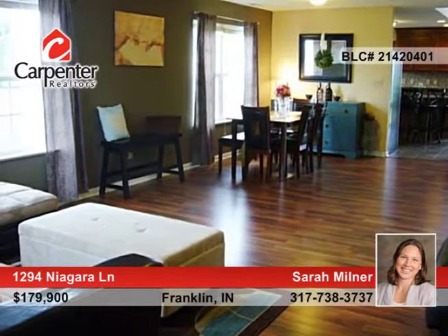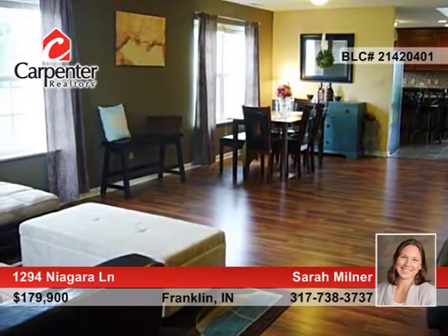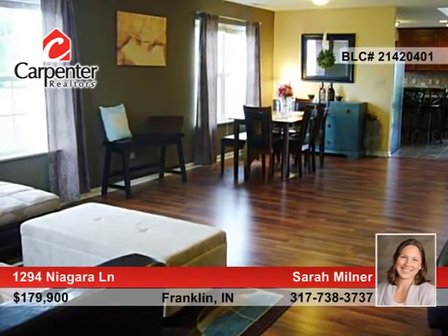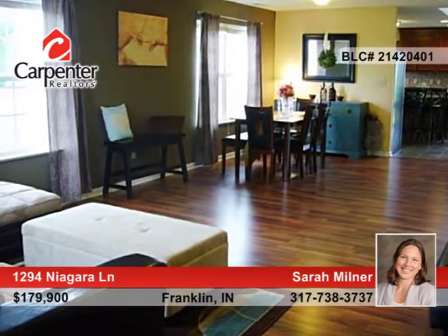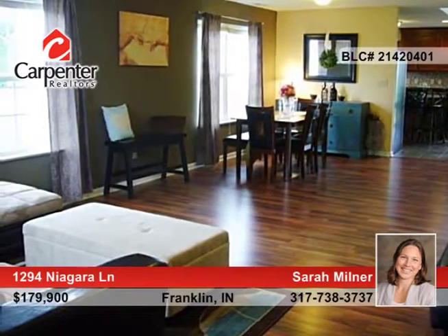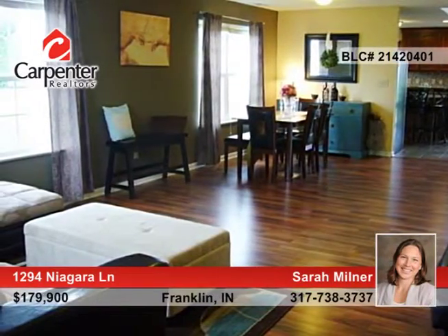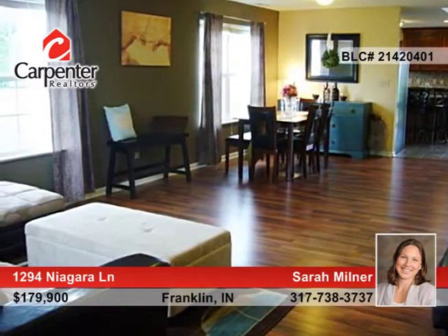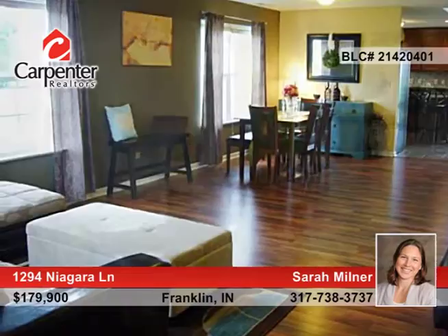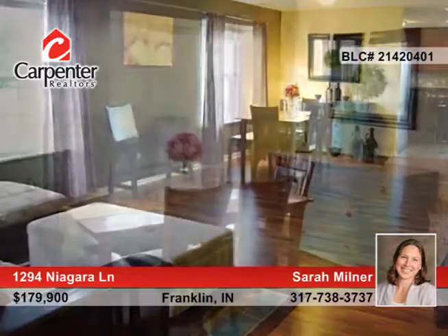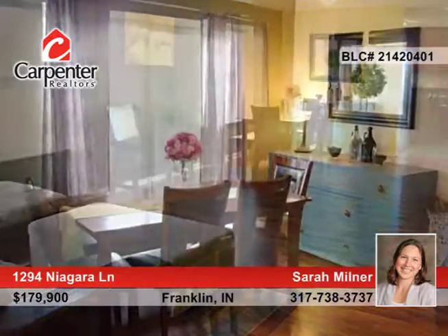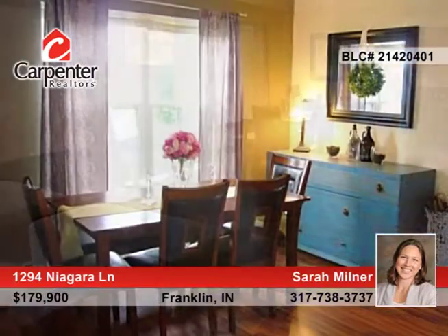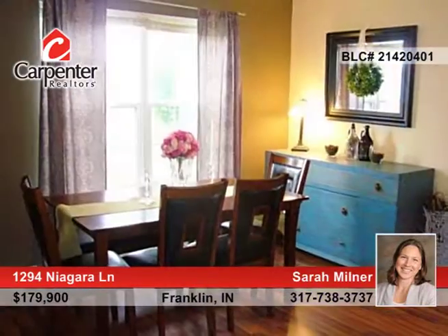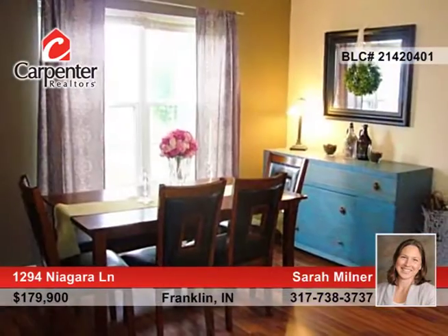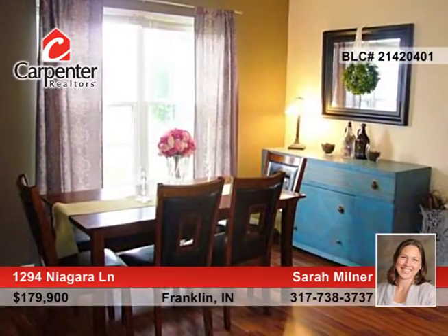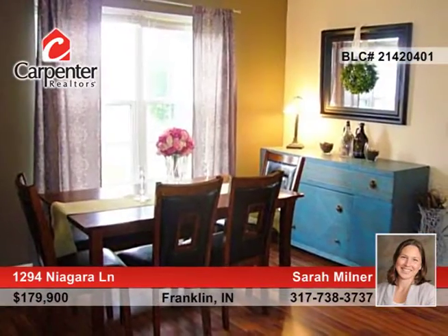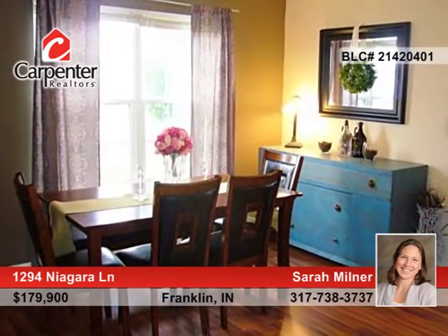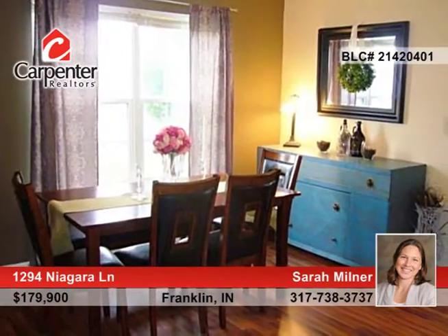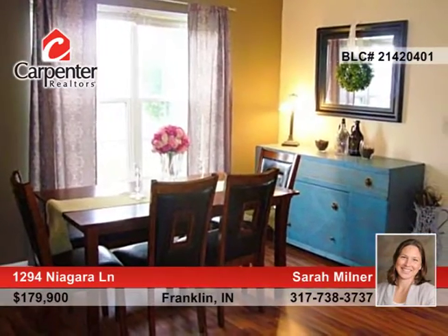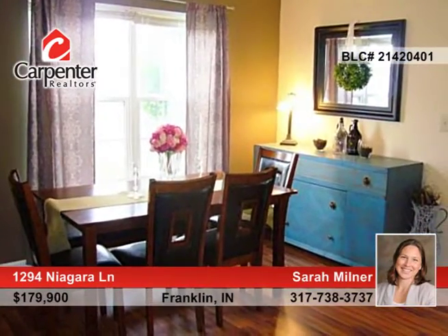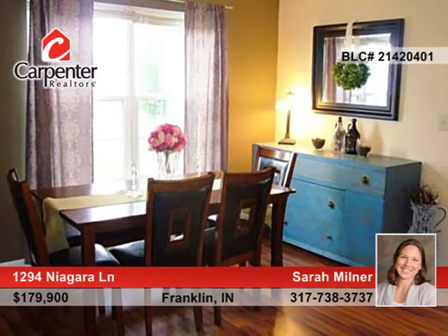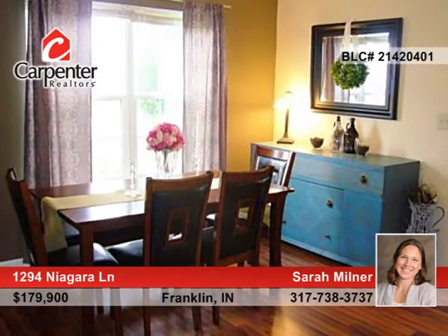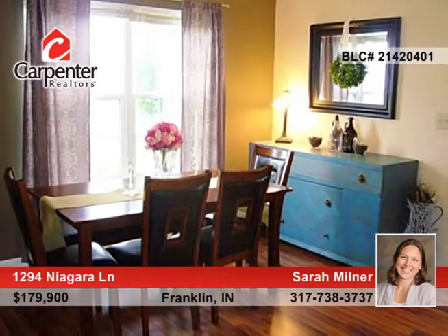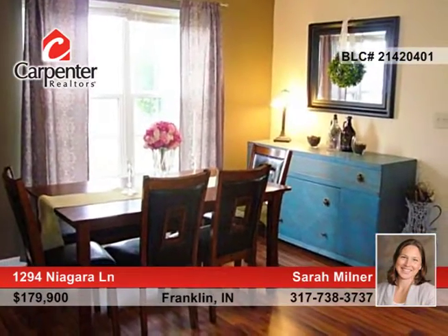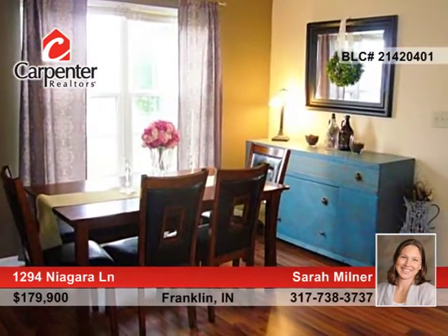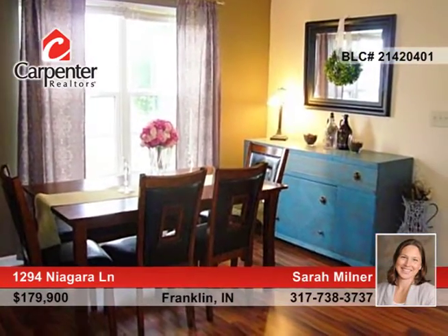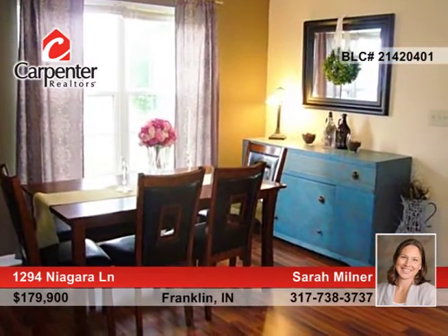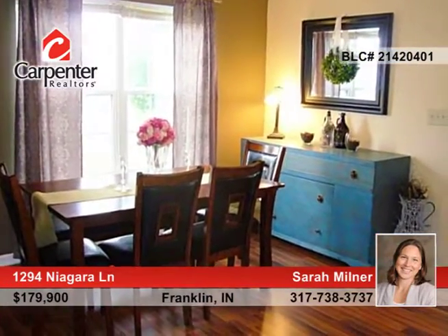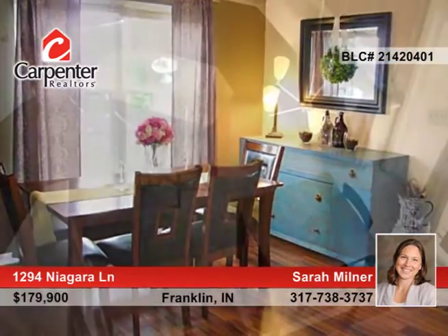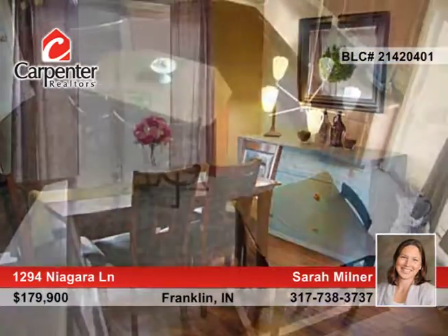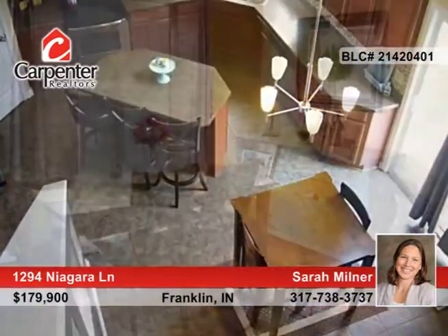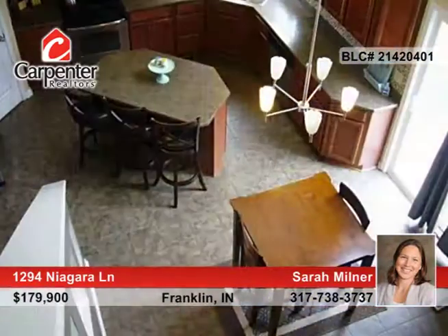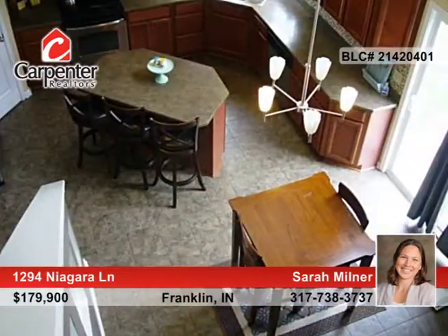The home features a great room with area for dining and an open kitchen. It's been recently updated and all appliances remain.